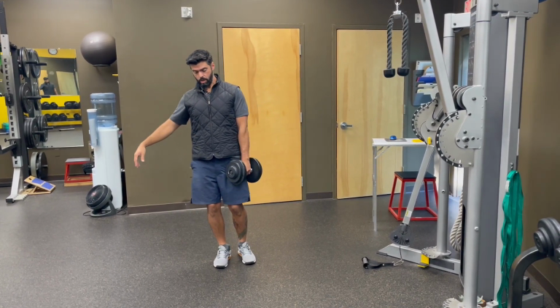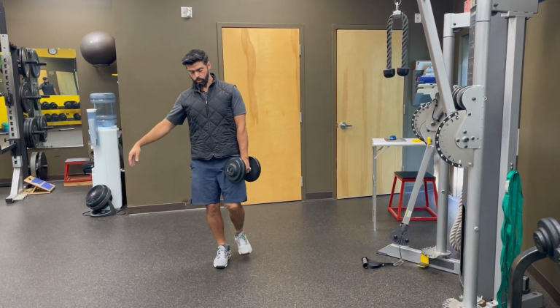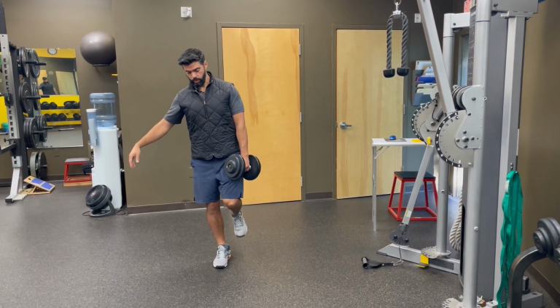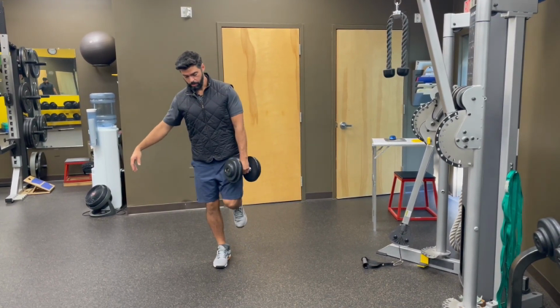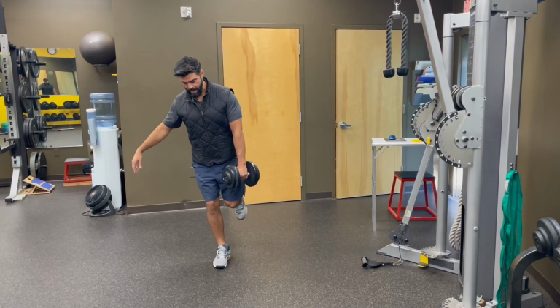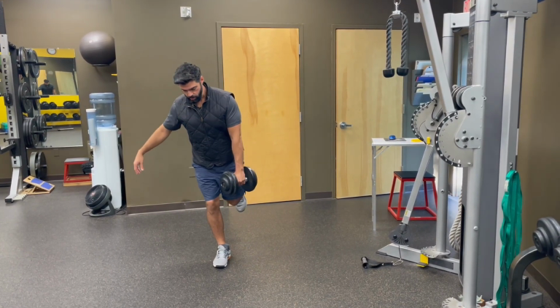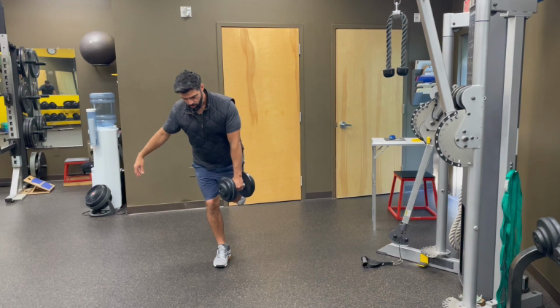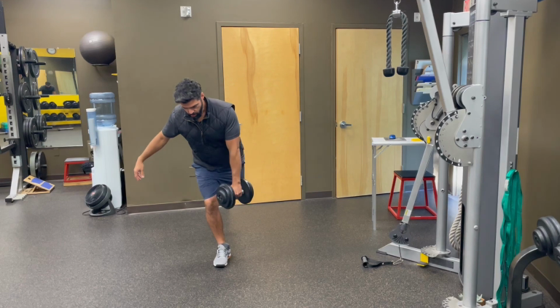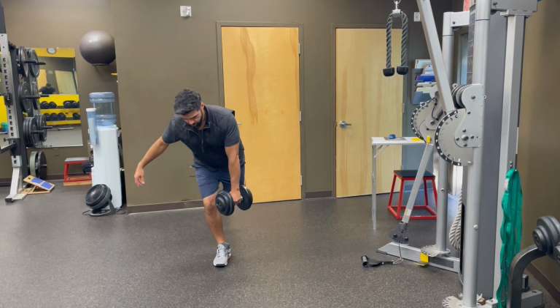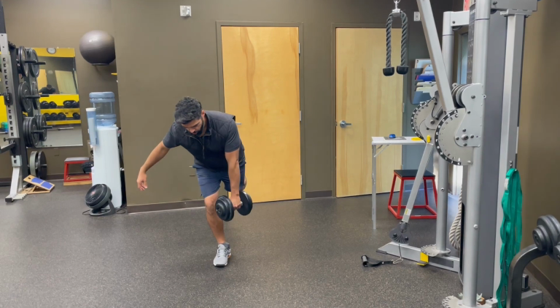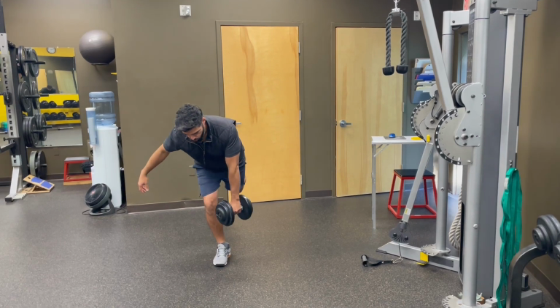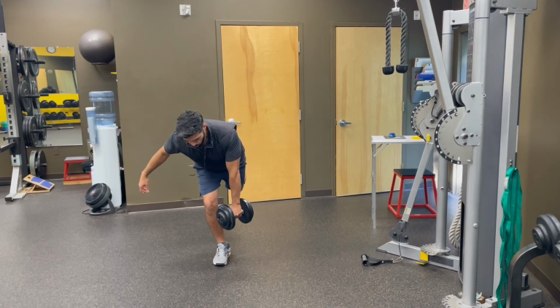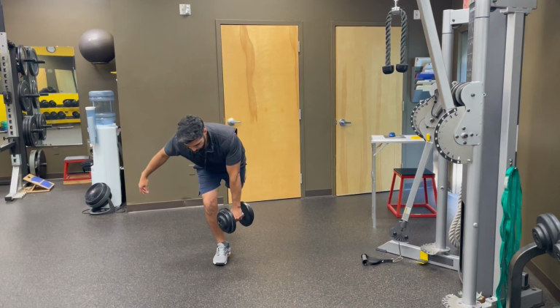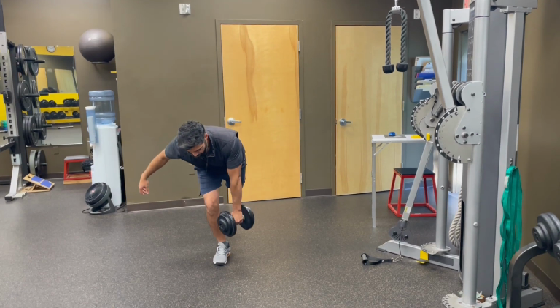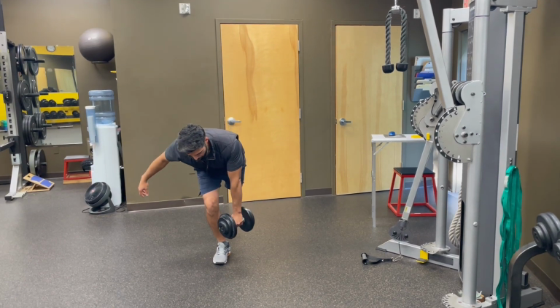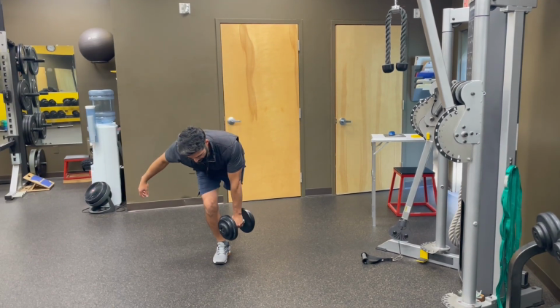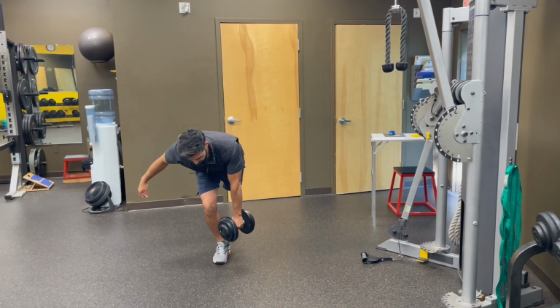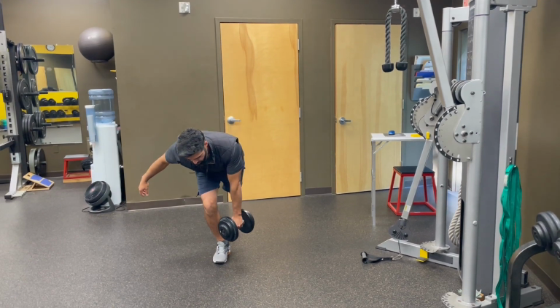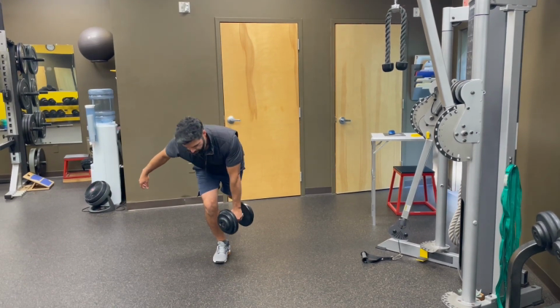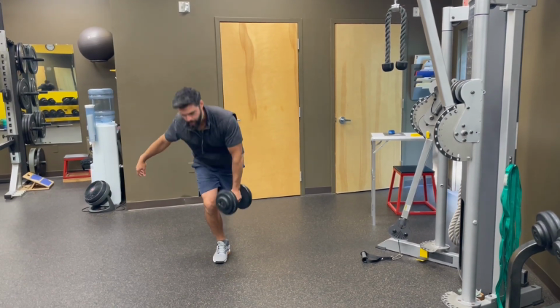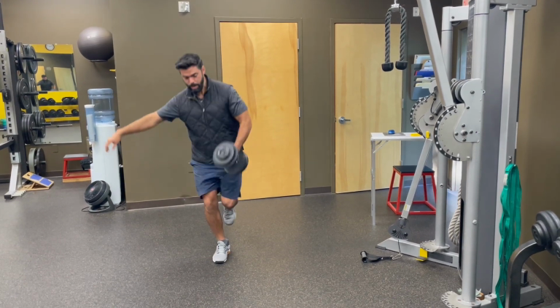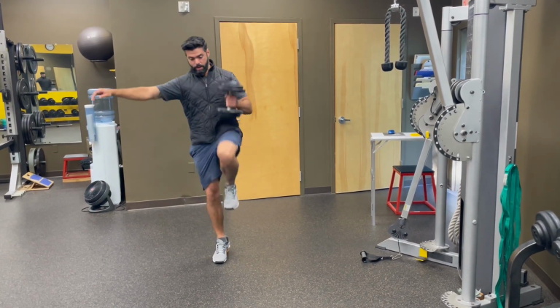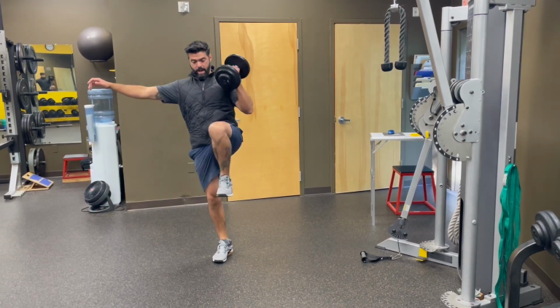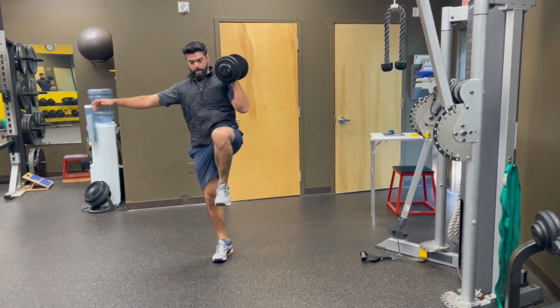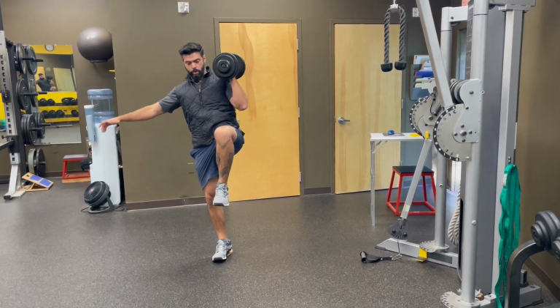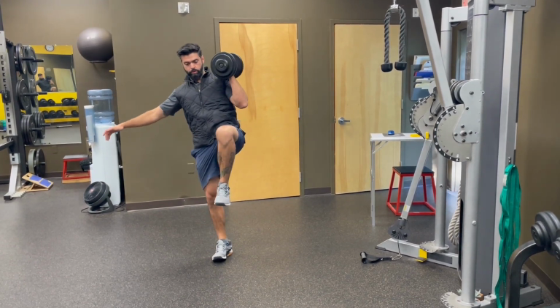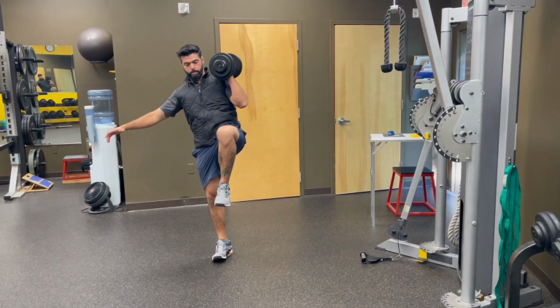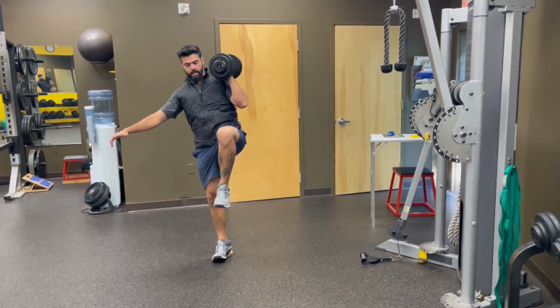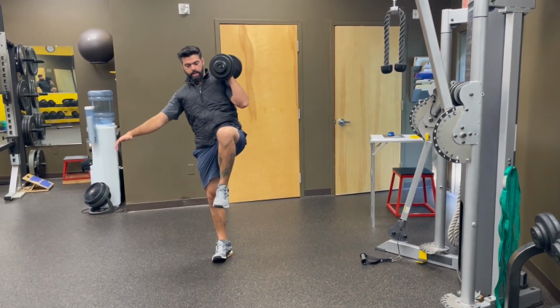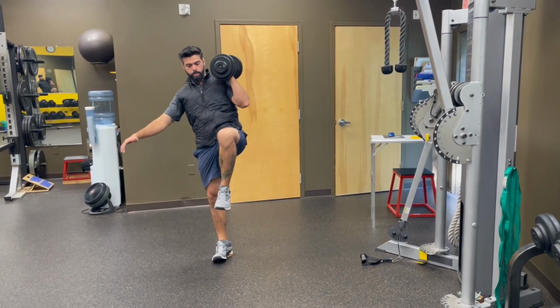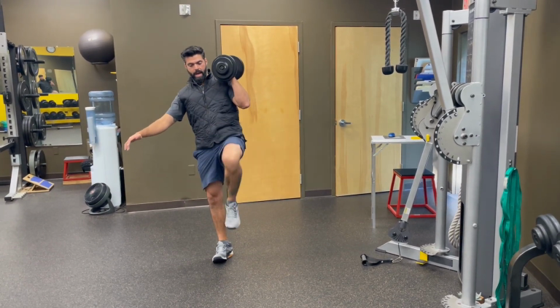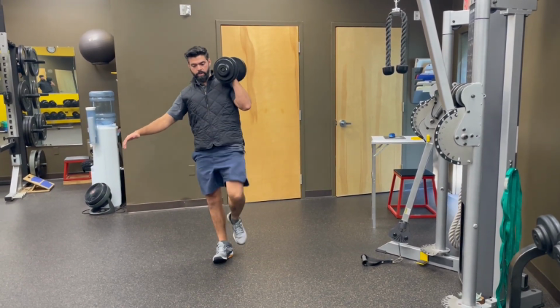I want to come down nice and controlled to find my balance, and then when I come up, I'm powerful, but I land with balance.